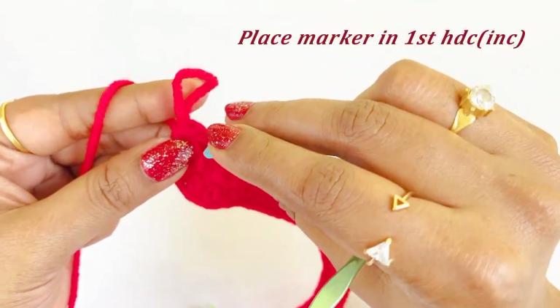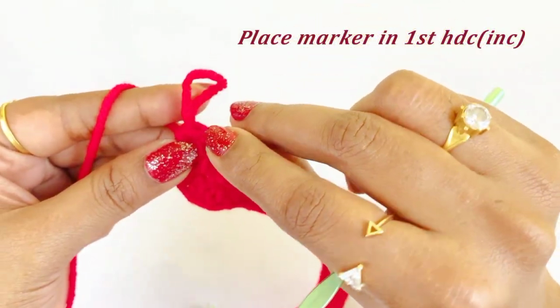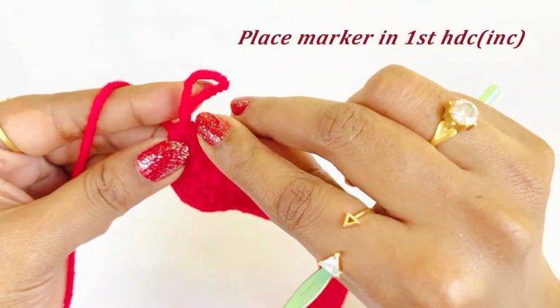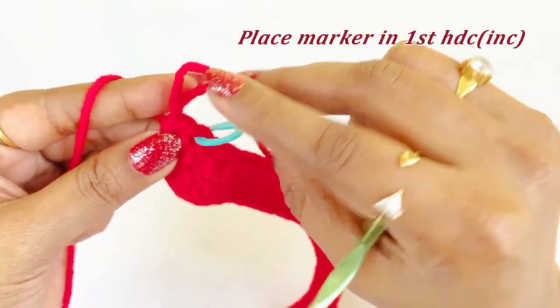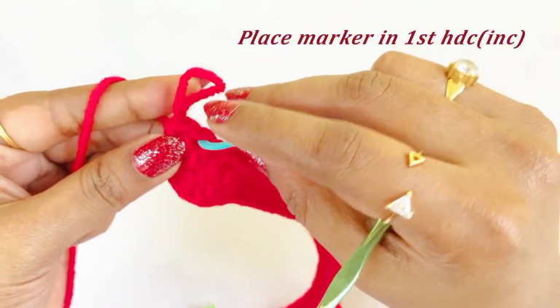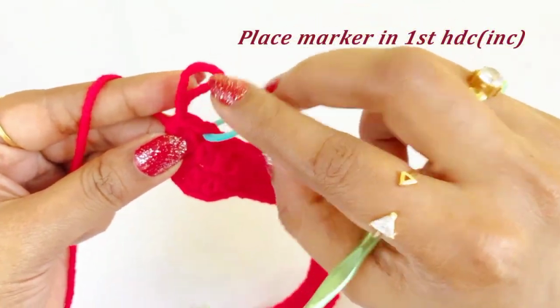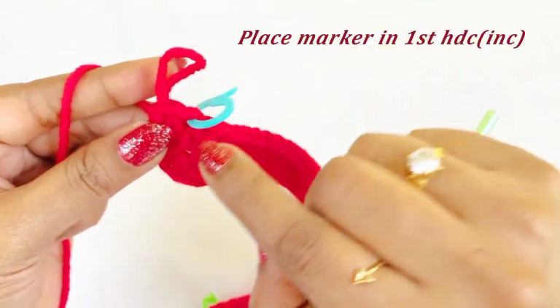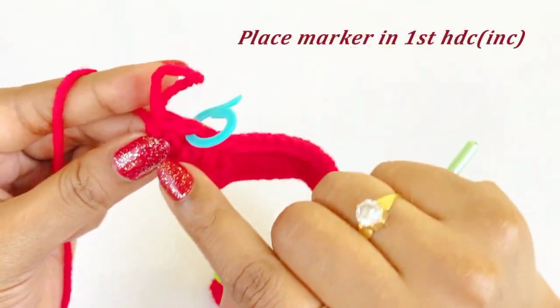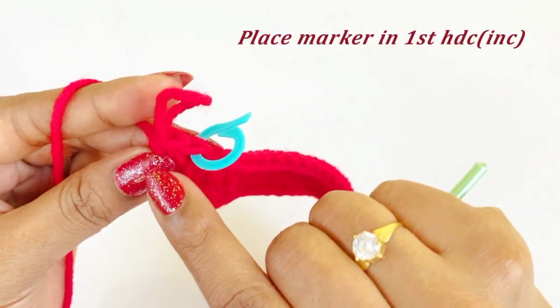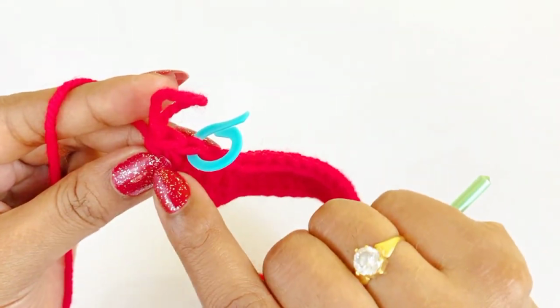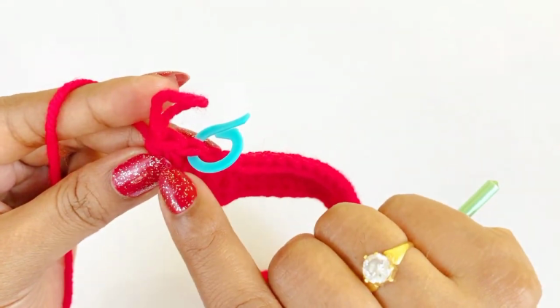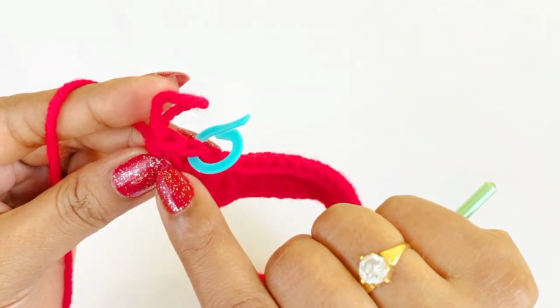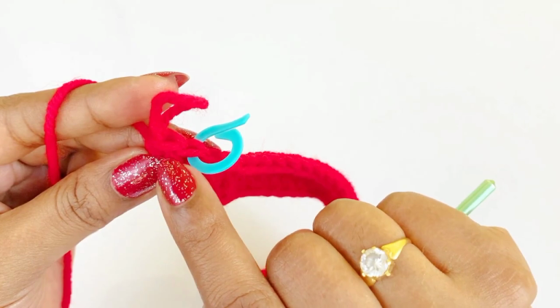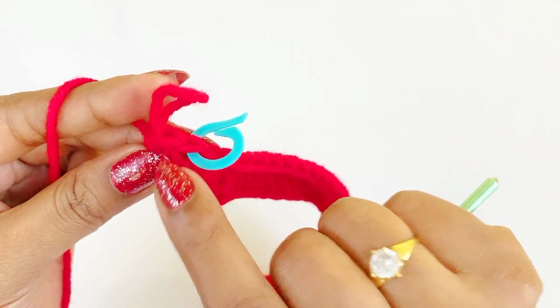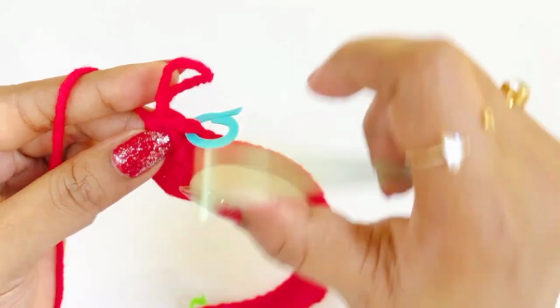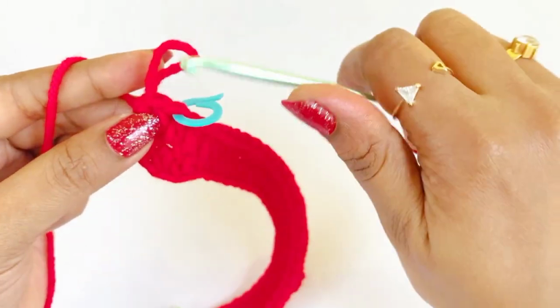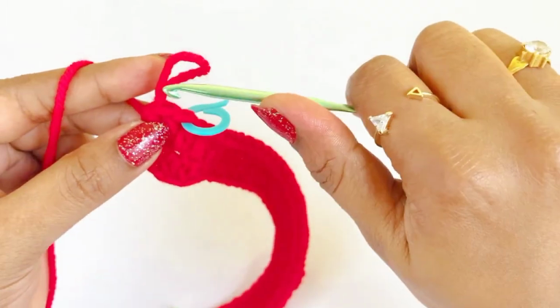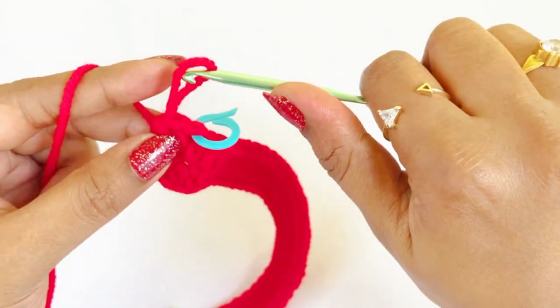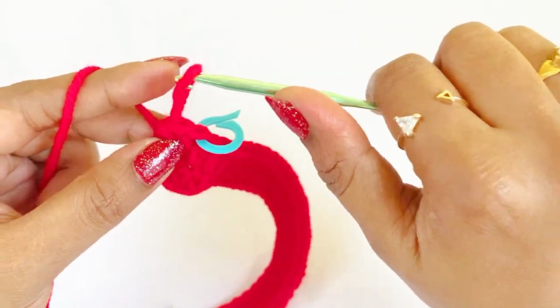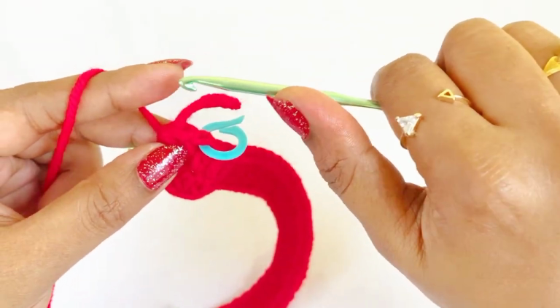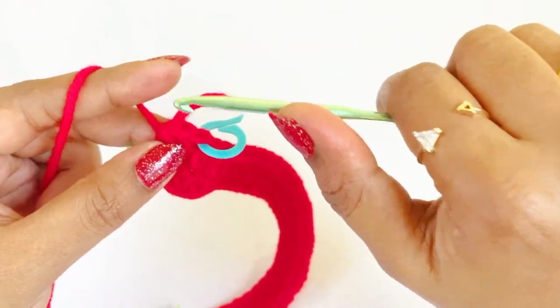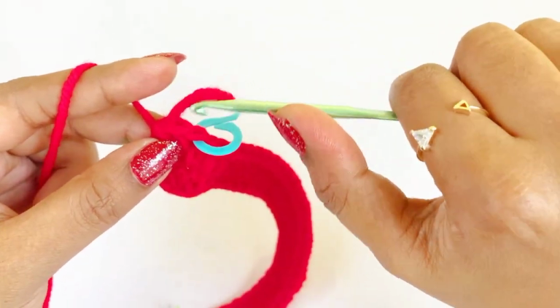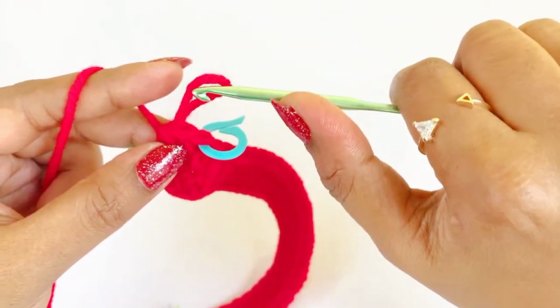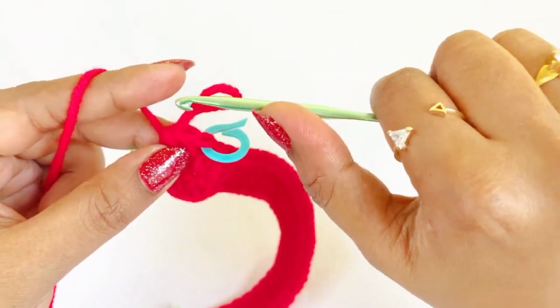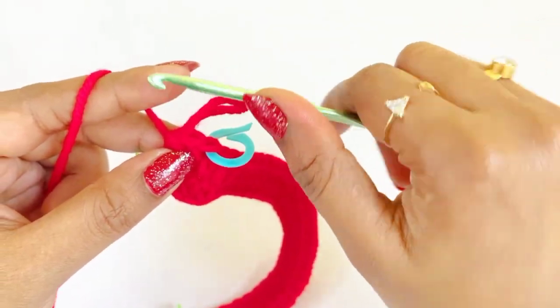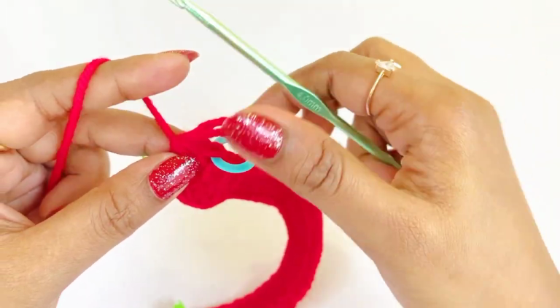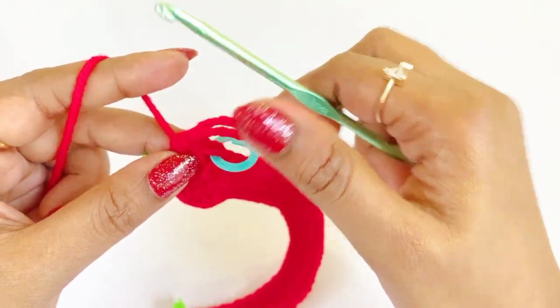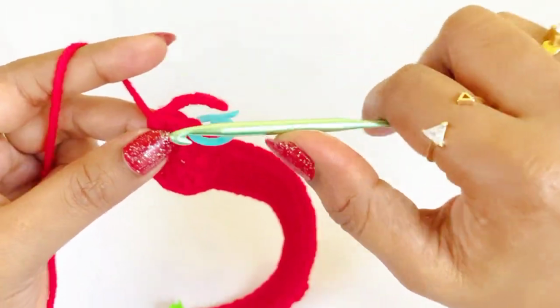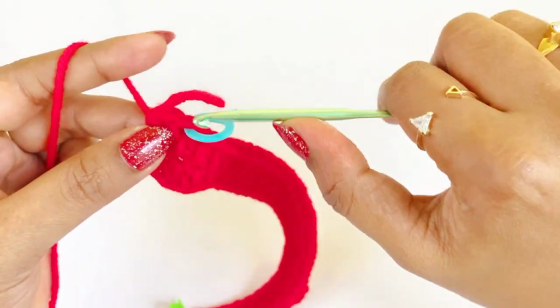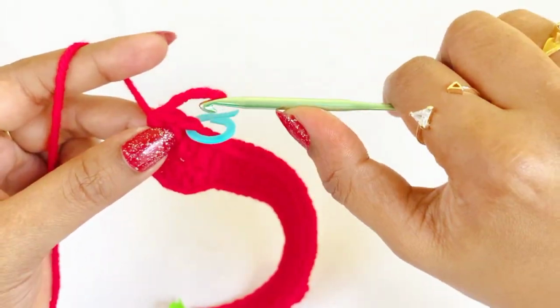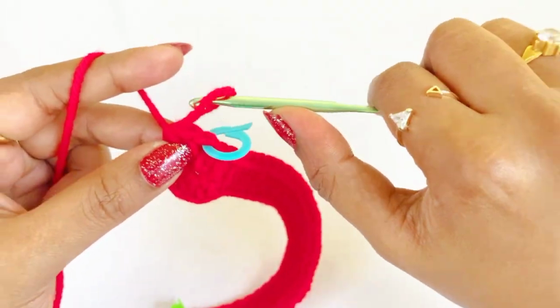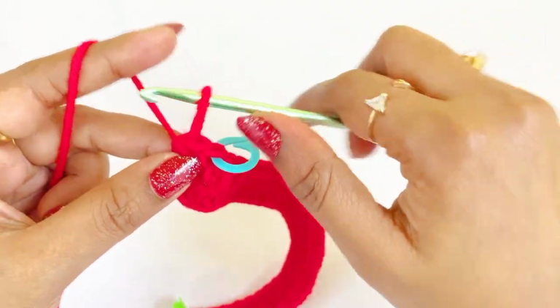Now we are at the end of our first round. Remove the marker and work a slip stitch.